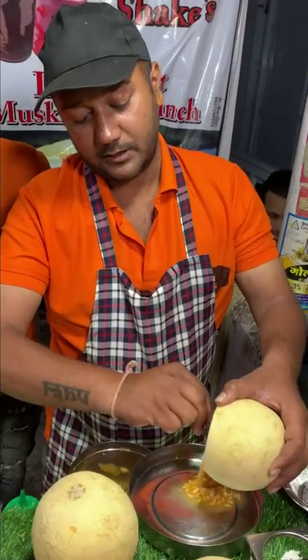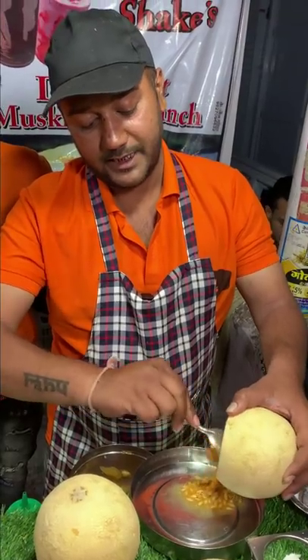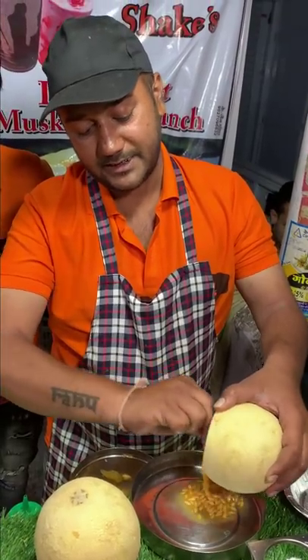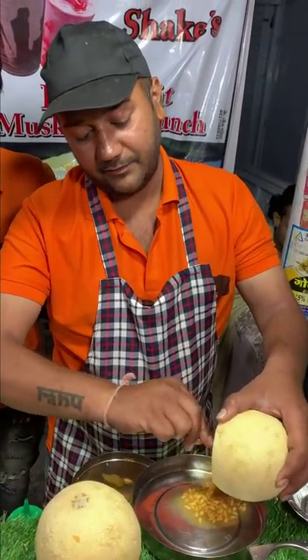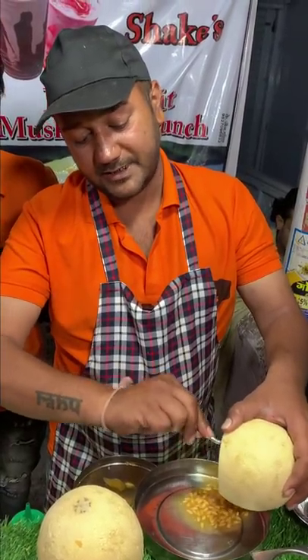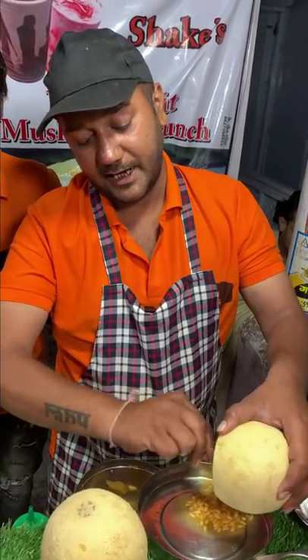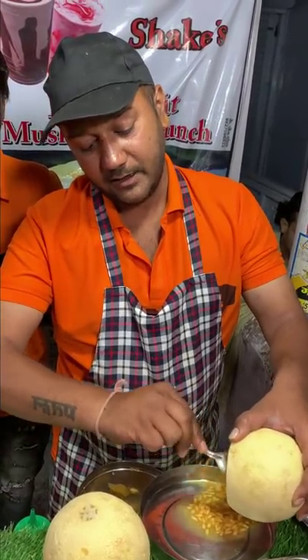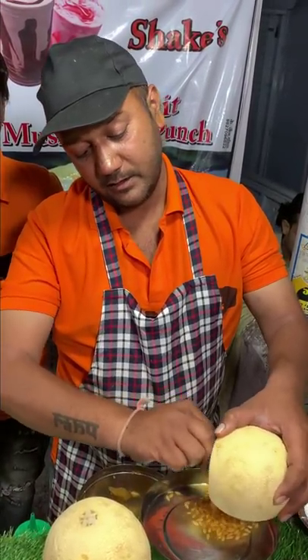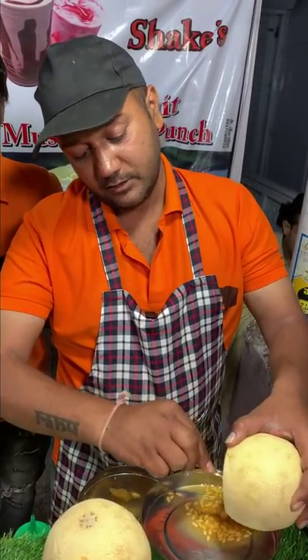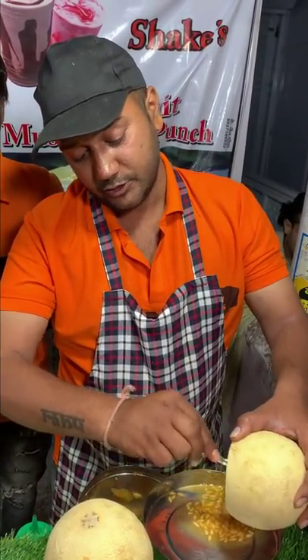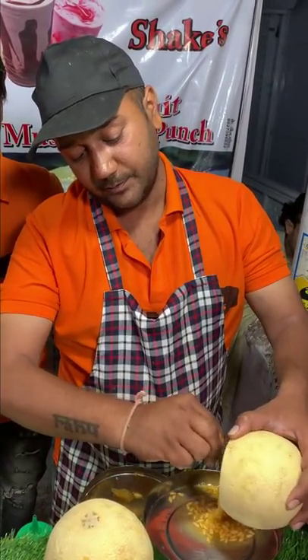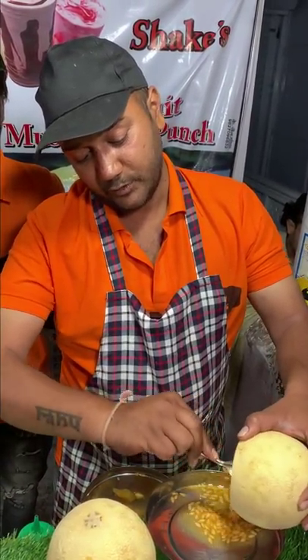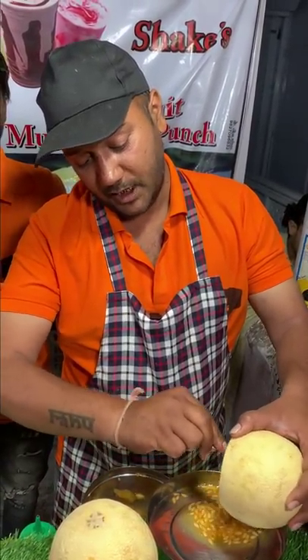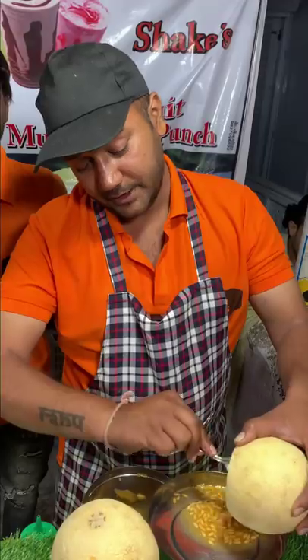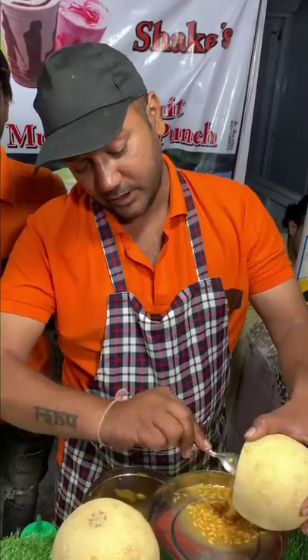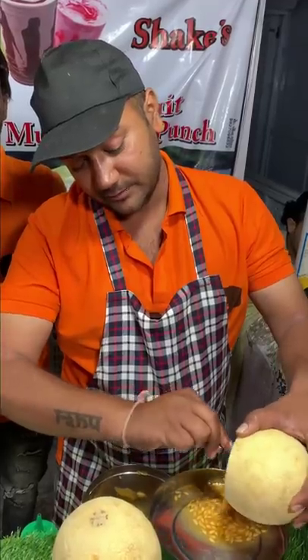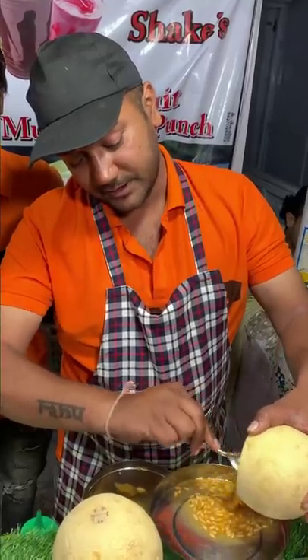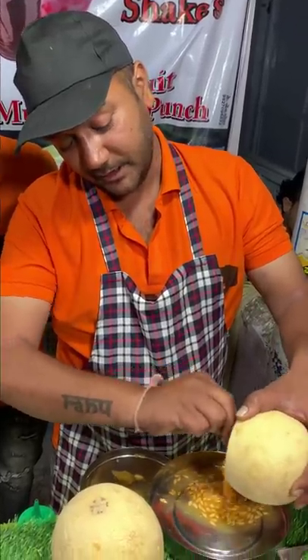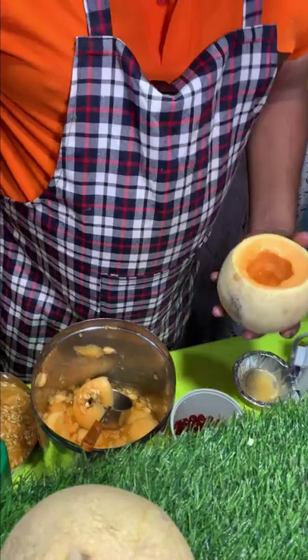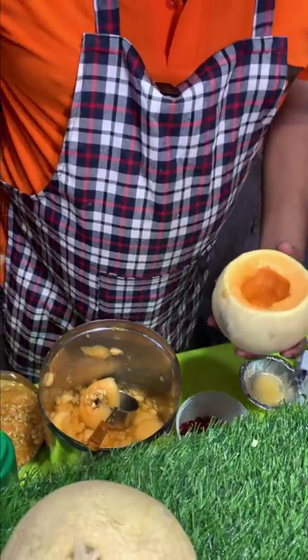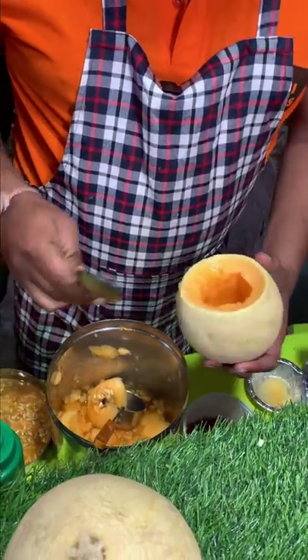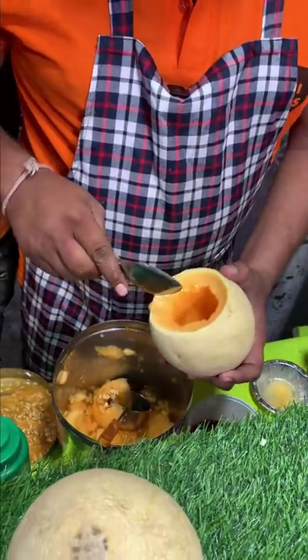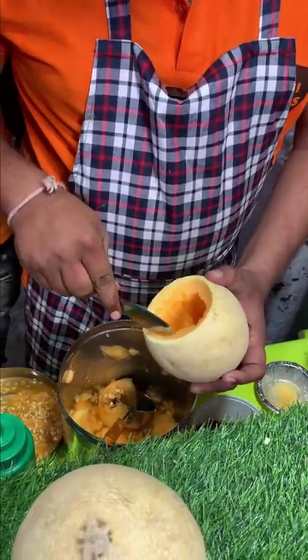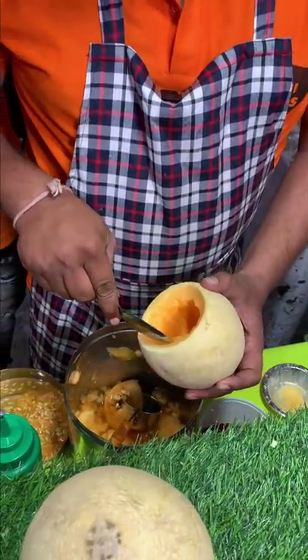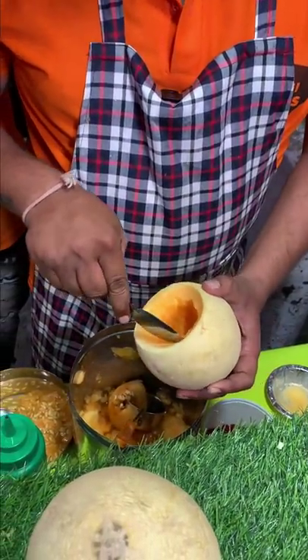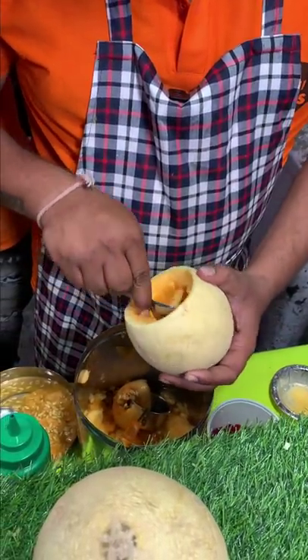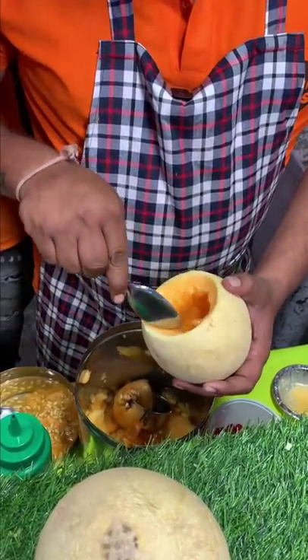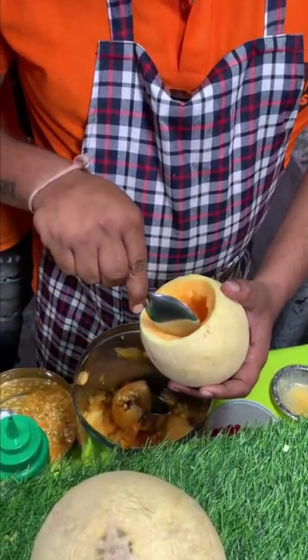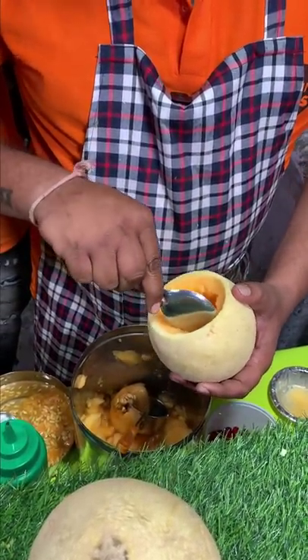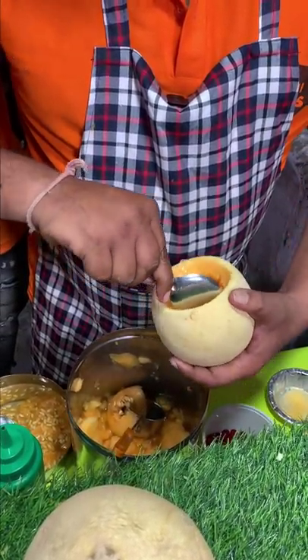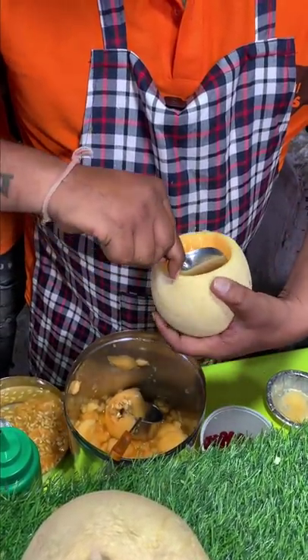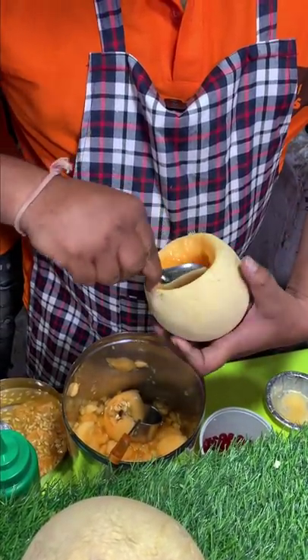This is the waste. This is the pulp, and it will be removed.